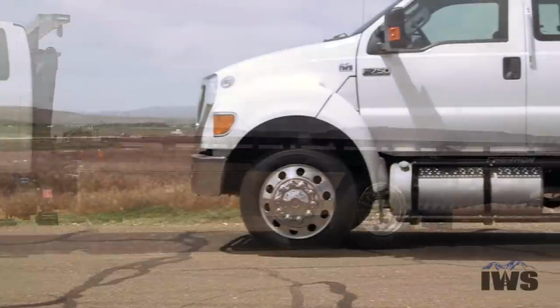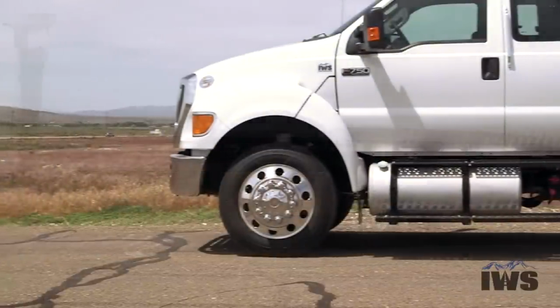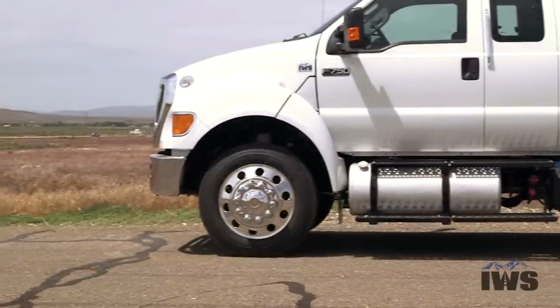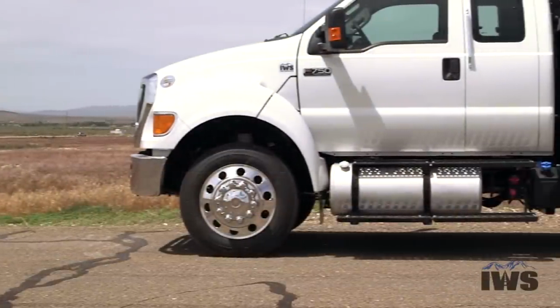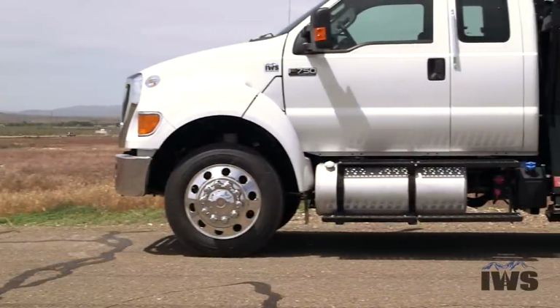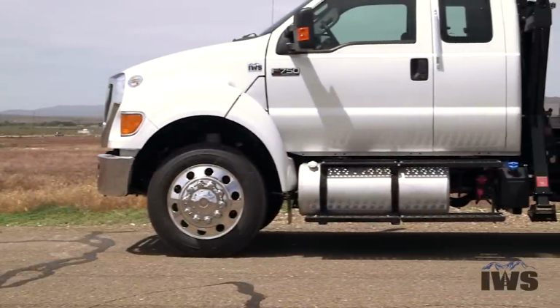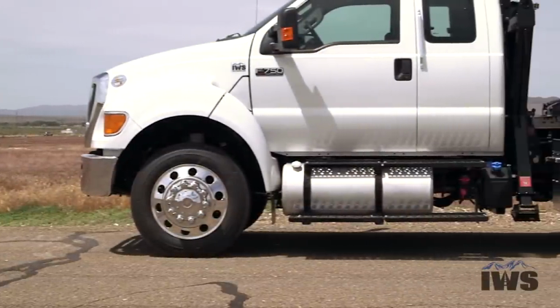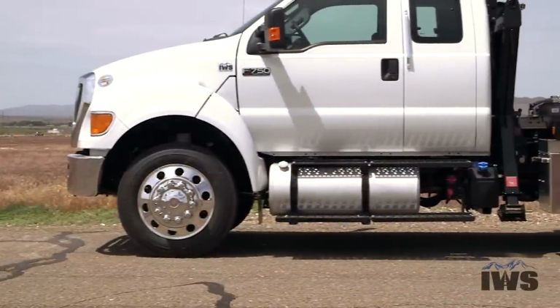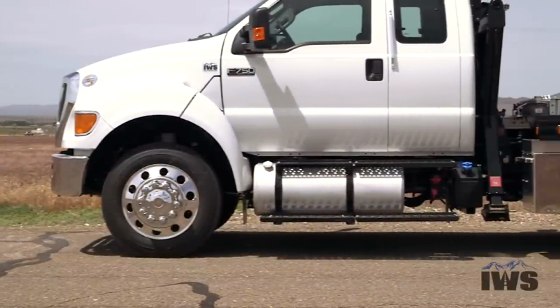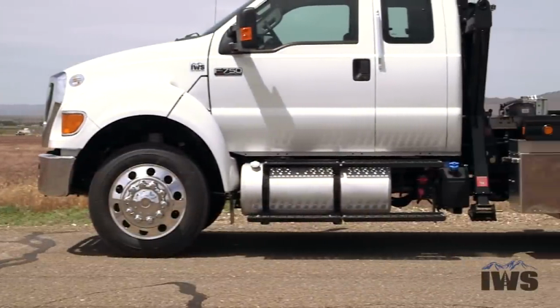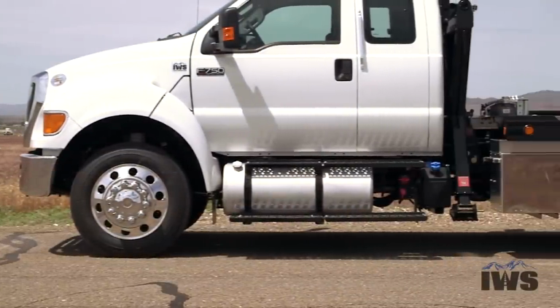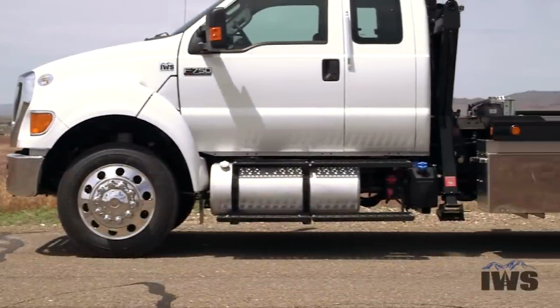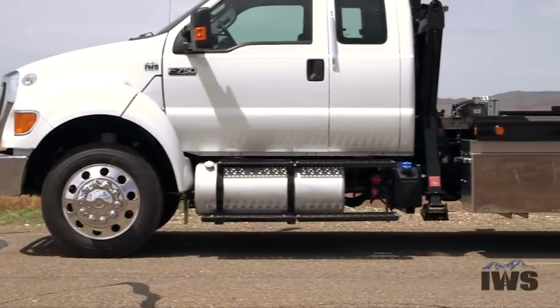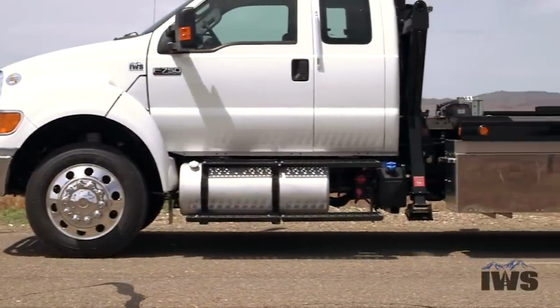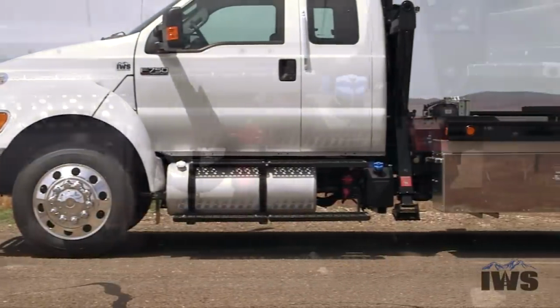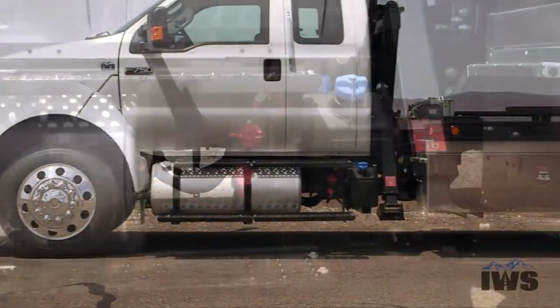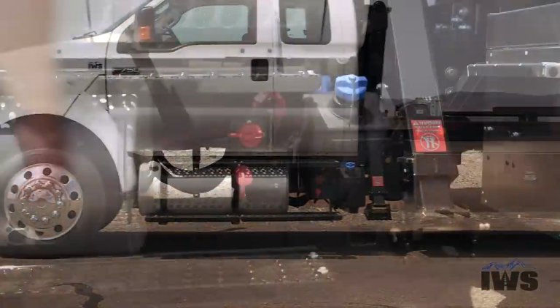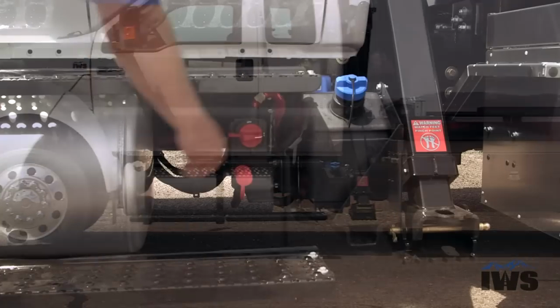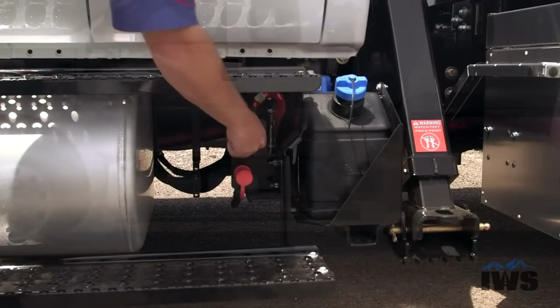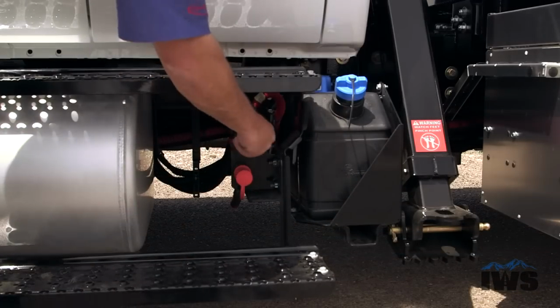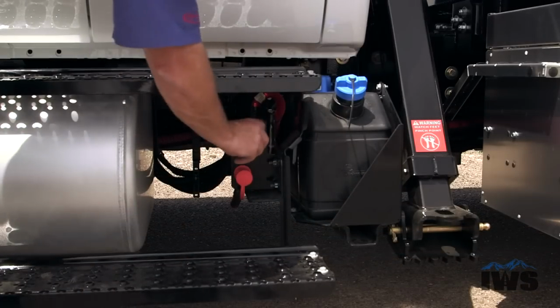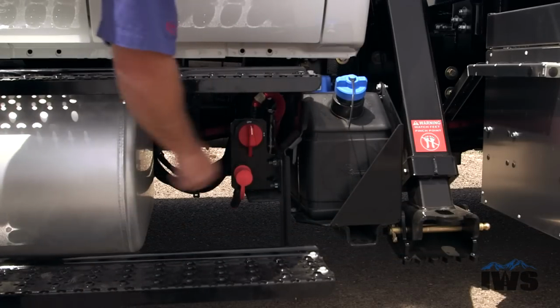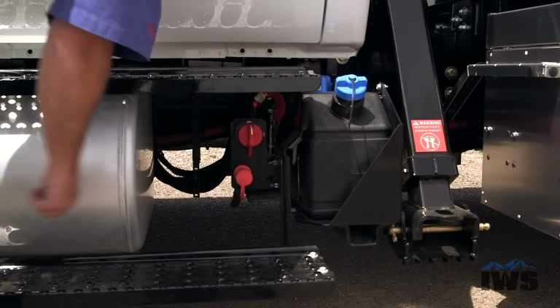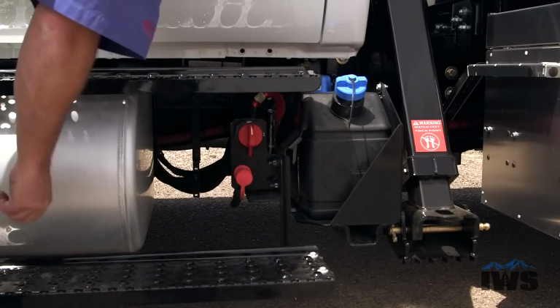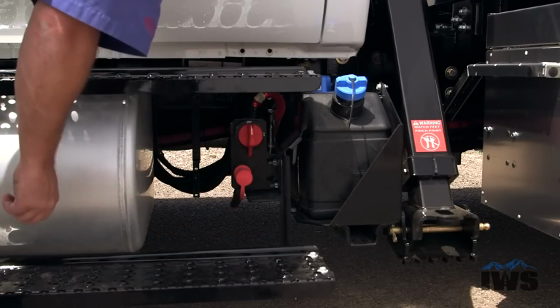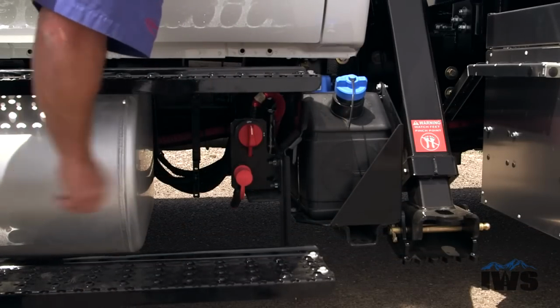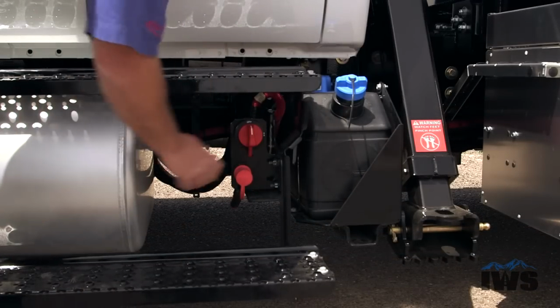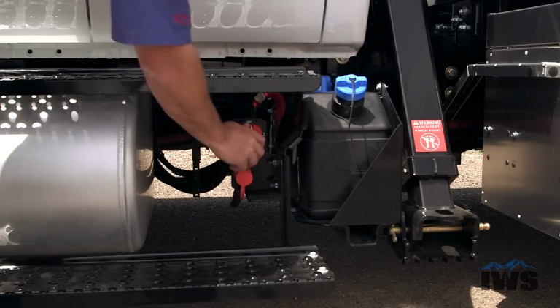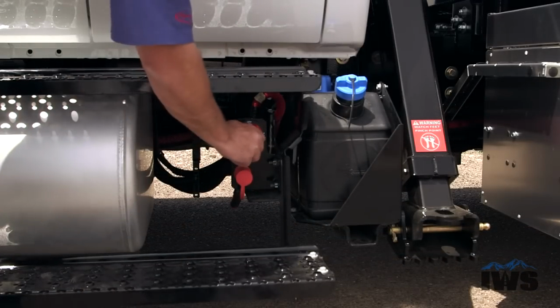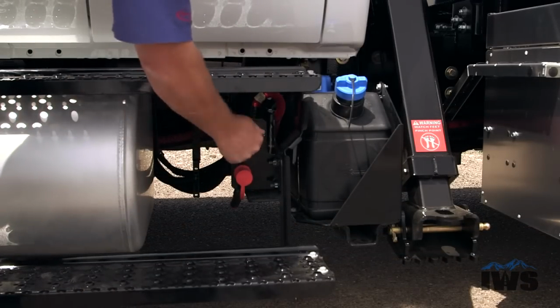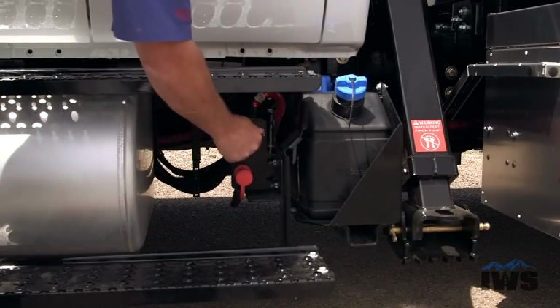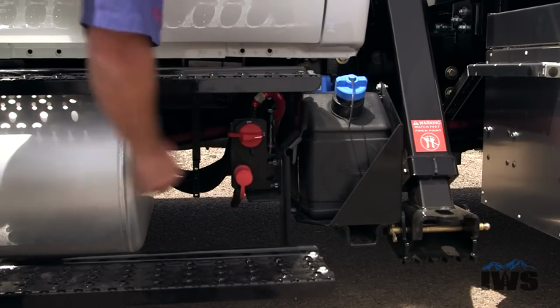Here's one of the first things you'll notice: we have a master disconnect on the outside. There's also a positive post right there for battery cables.